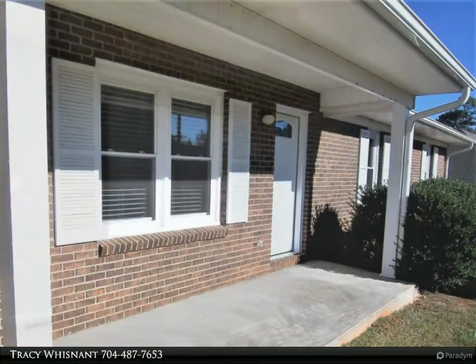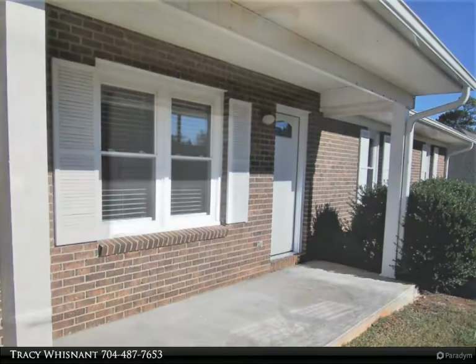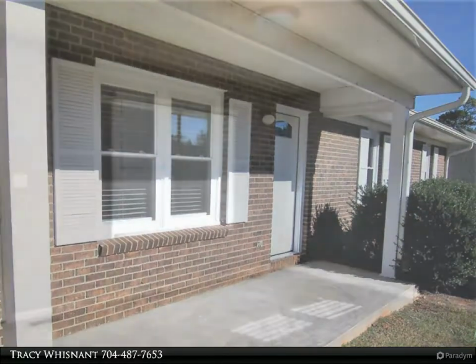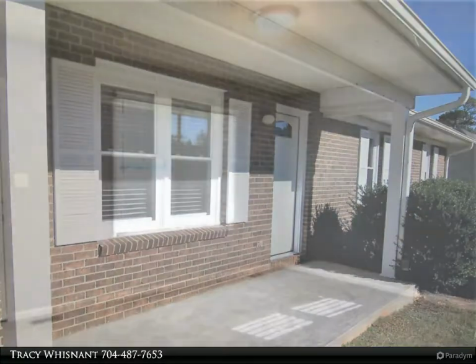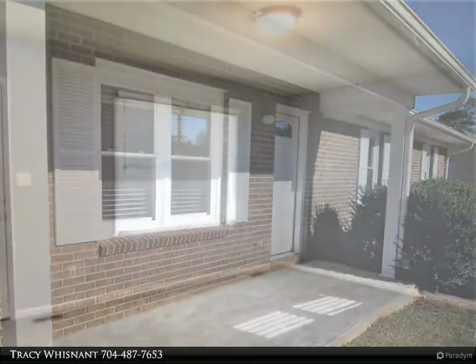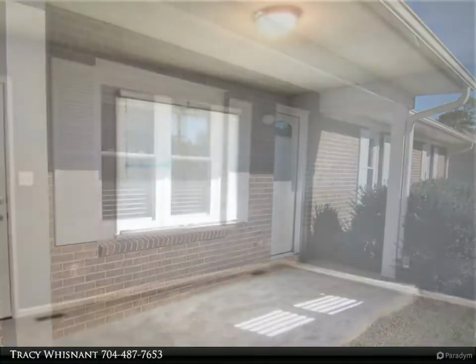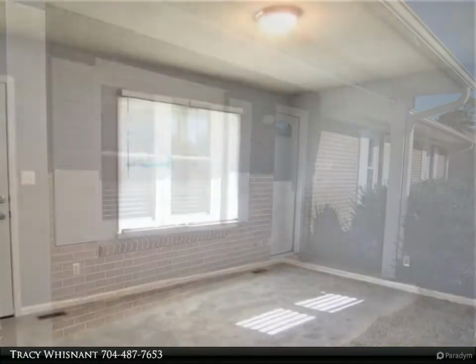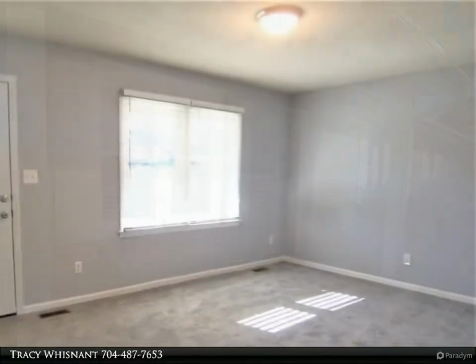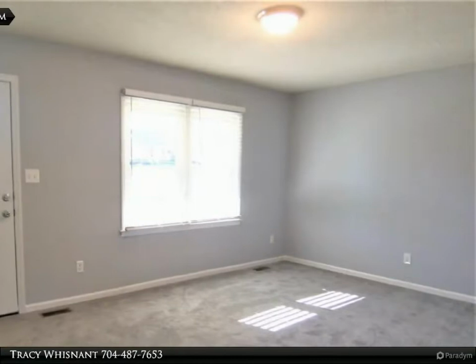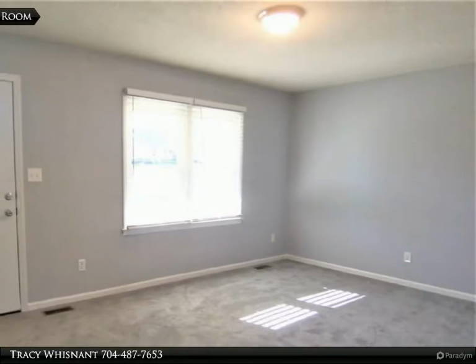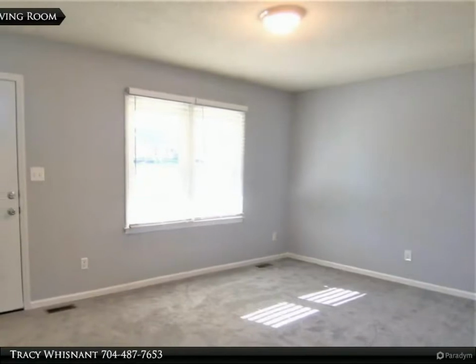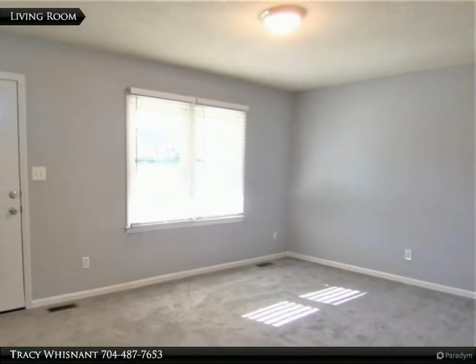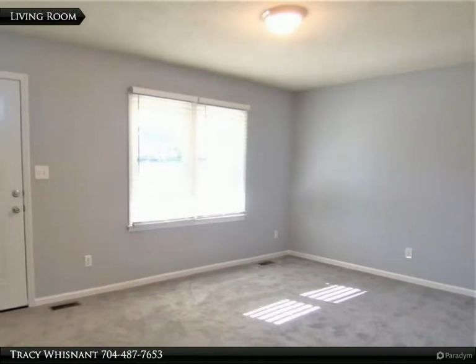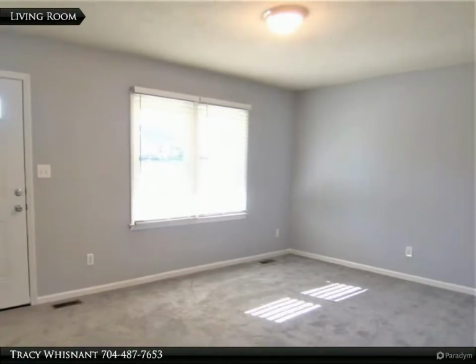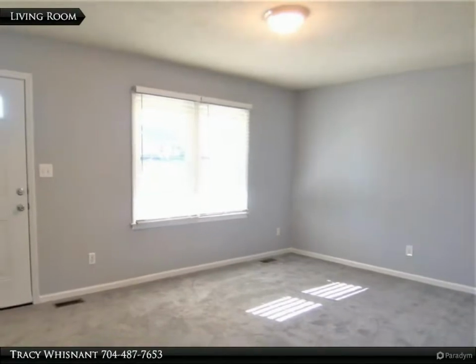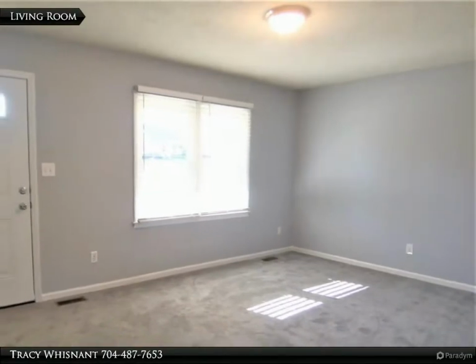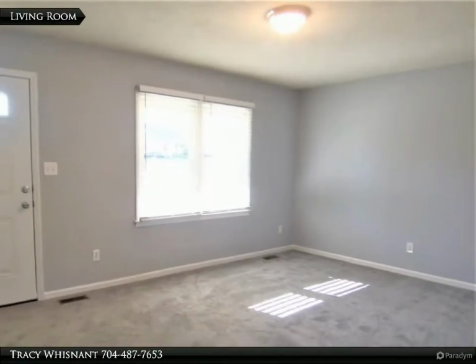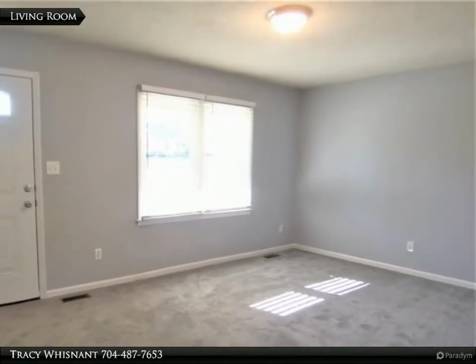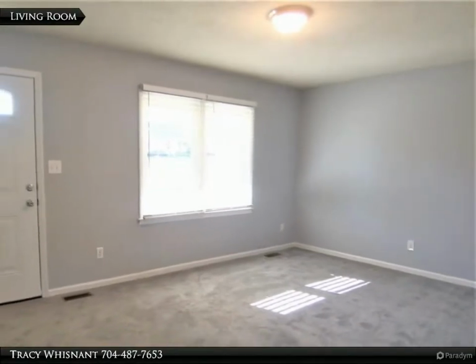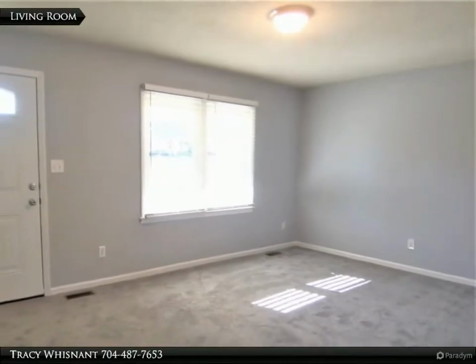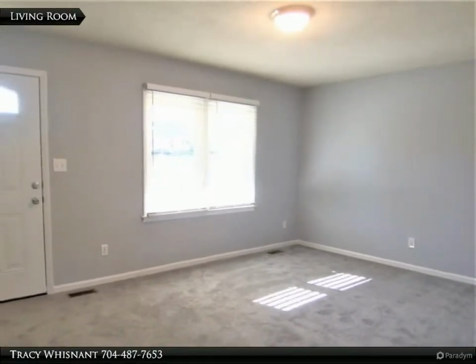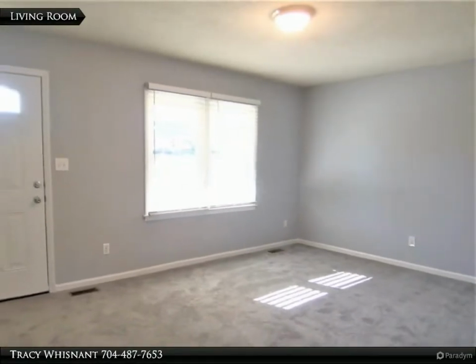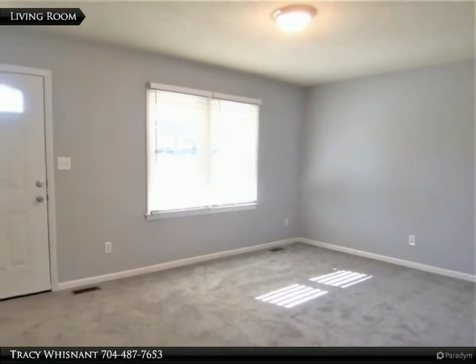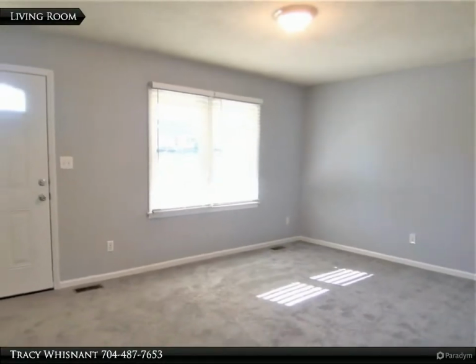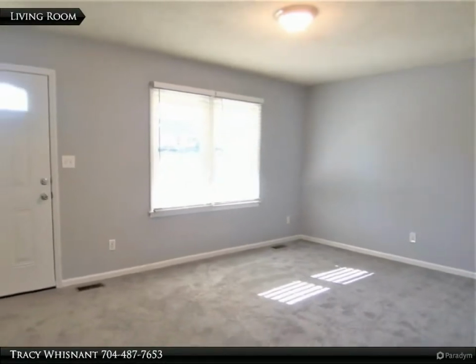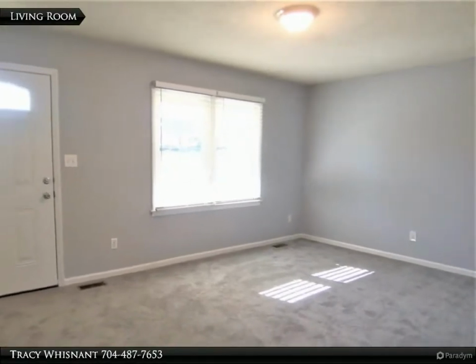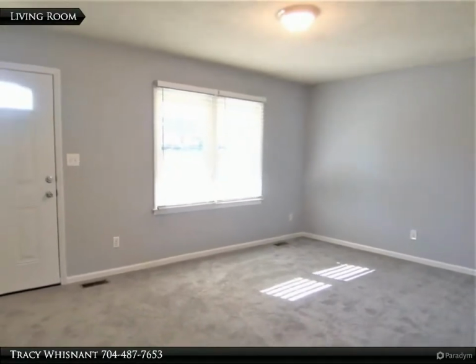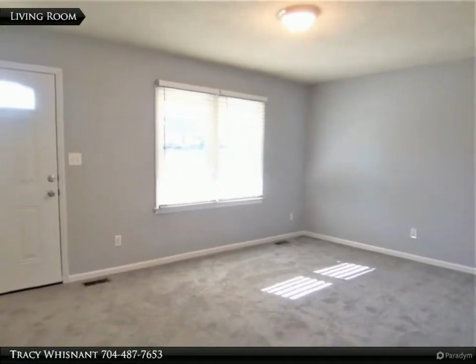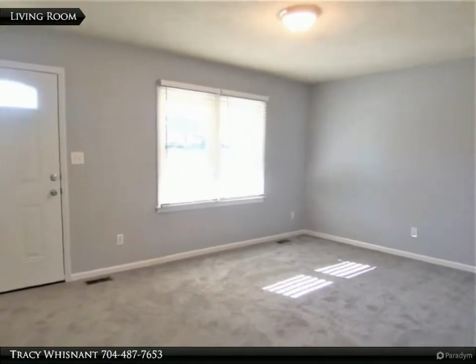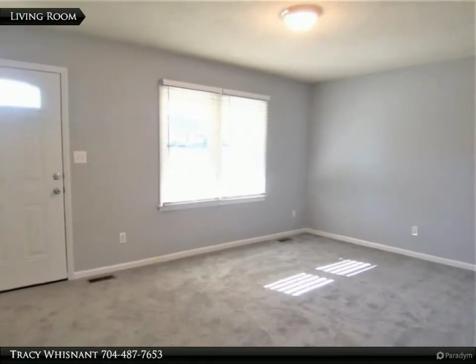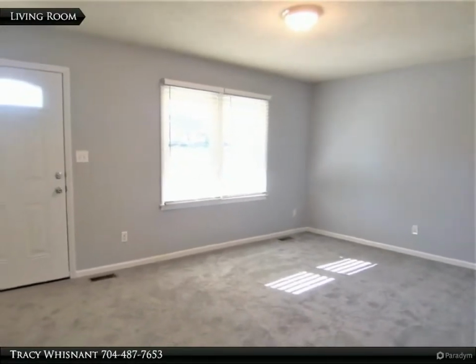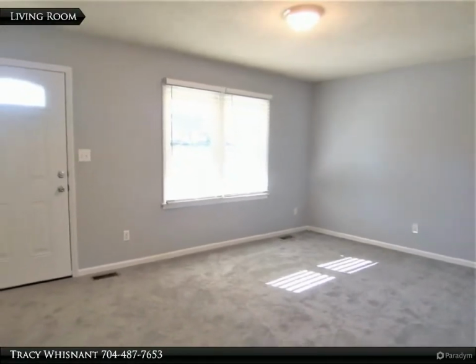The basement is unfinished but has lots of potential. The refrigerator in the basement remains.